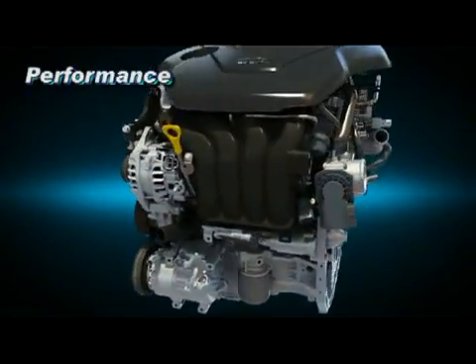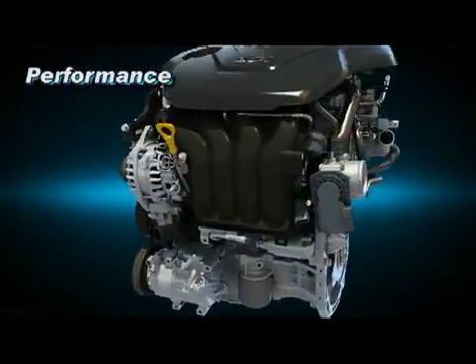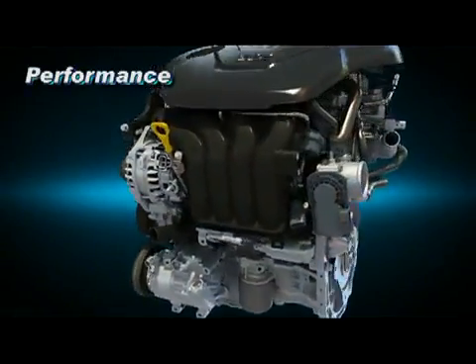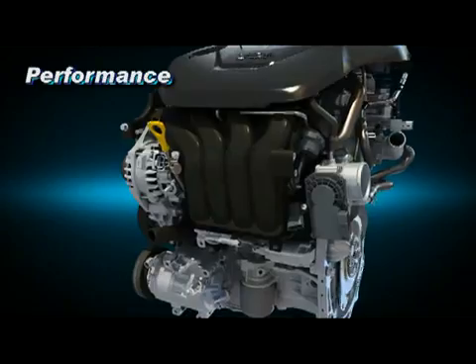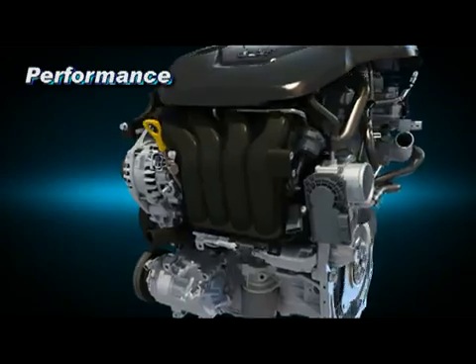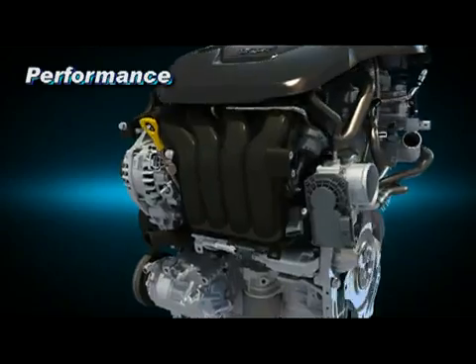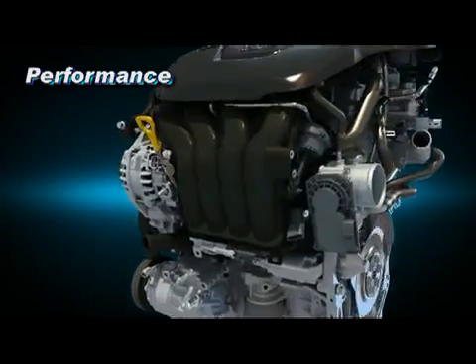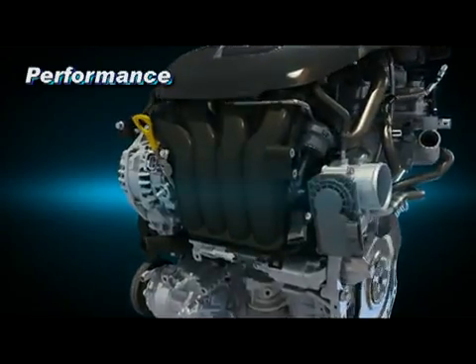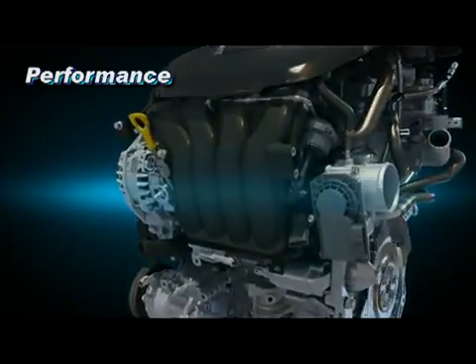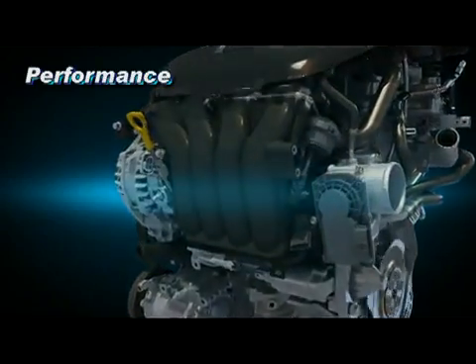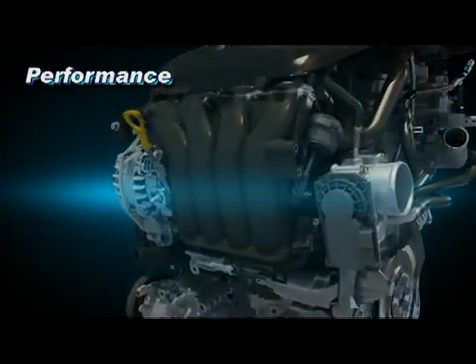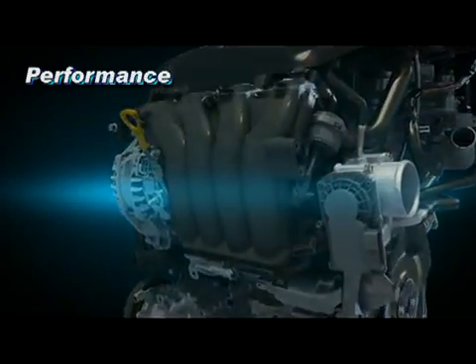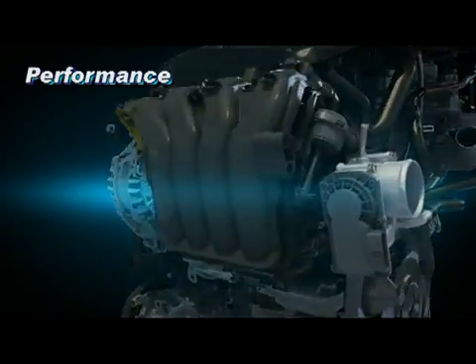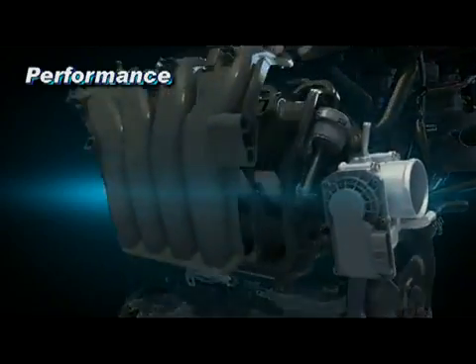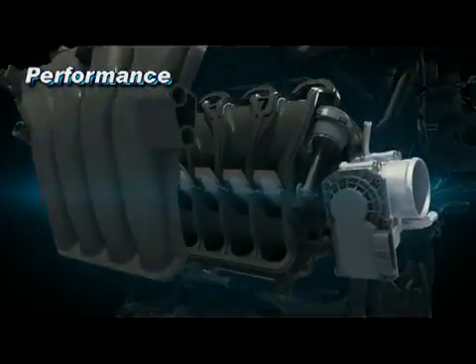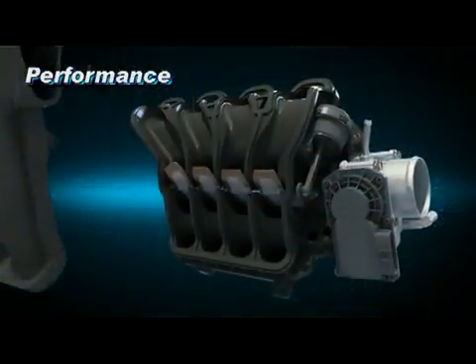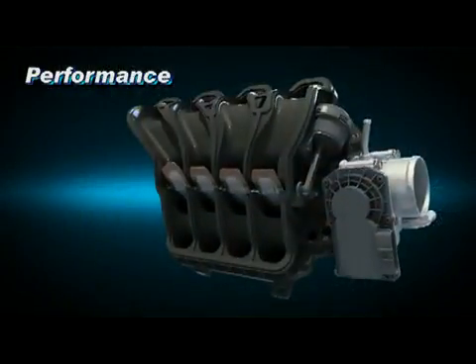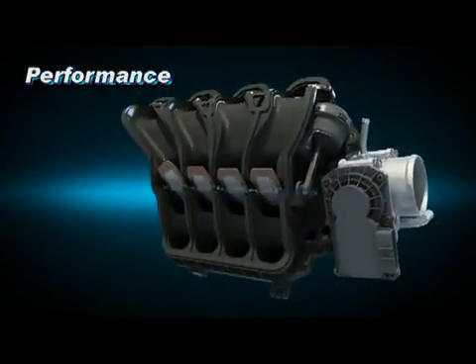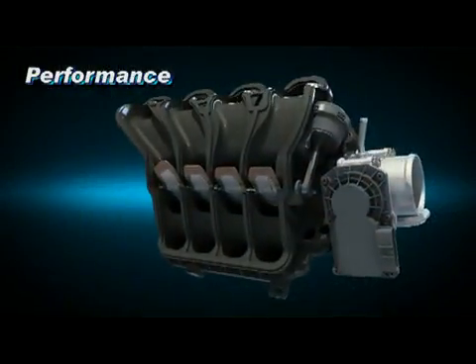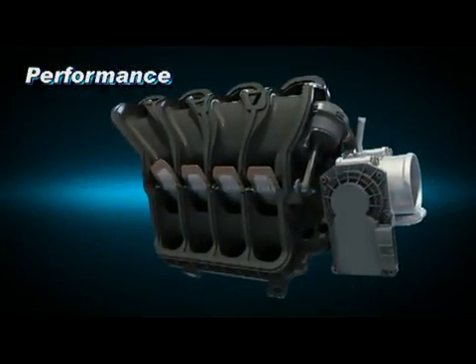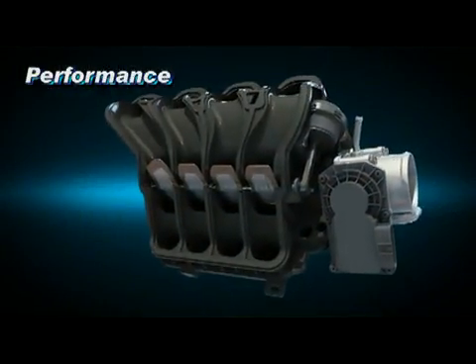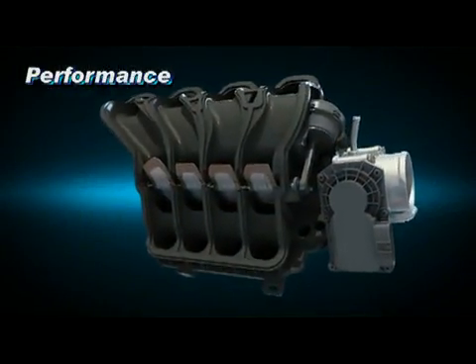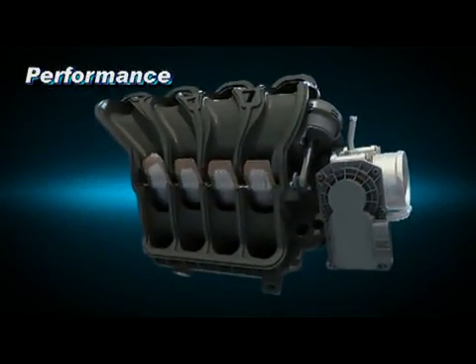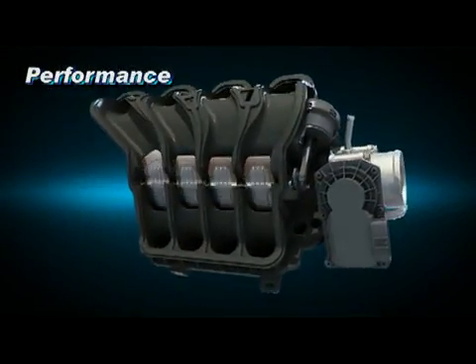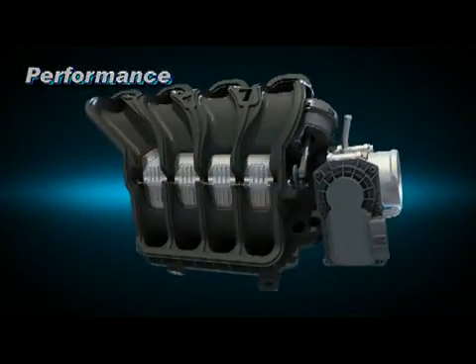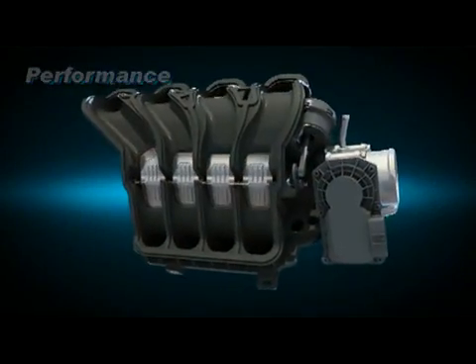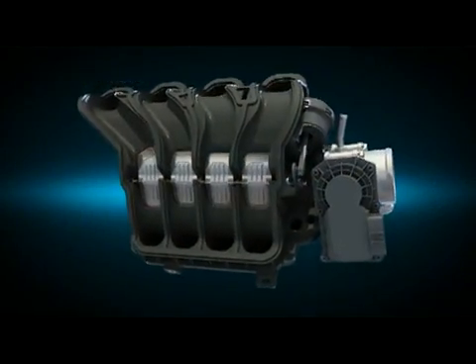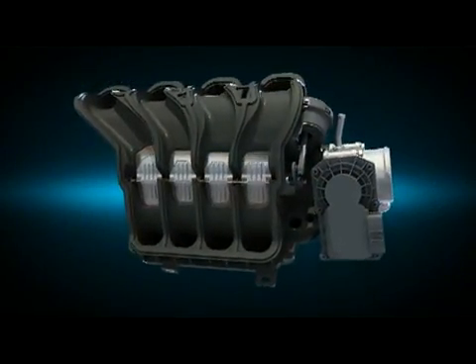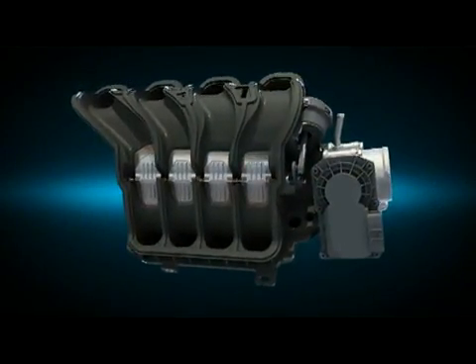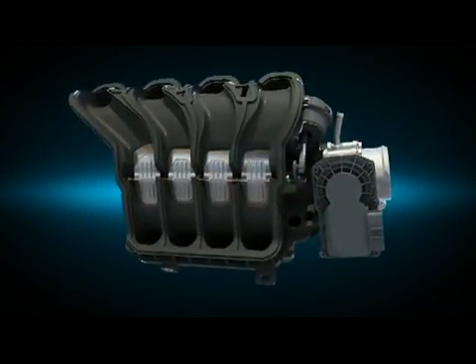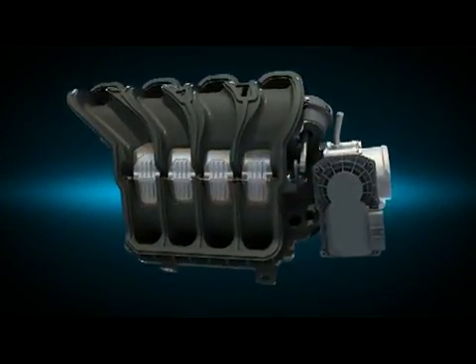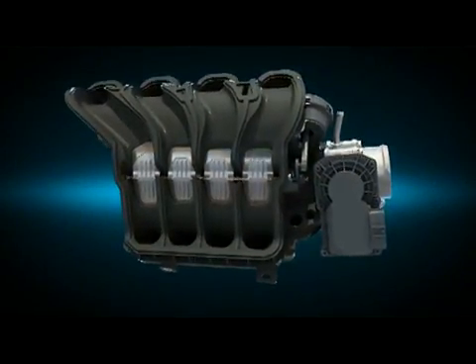Variable induction system, VIS, delivers a variable airflow based on speed conditions.